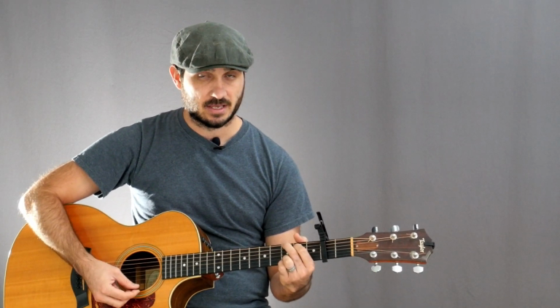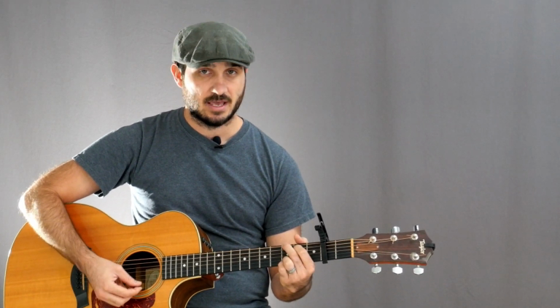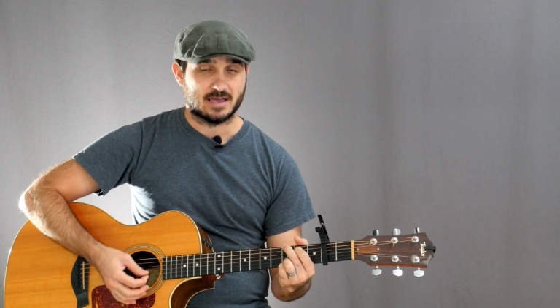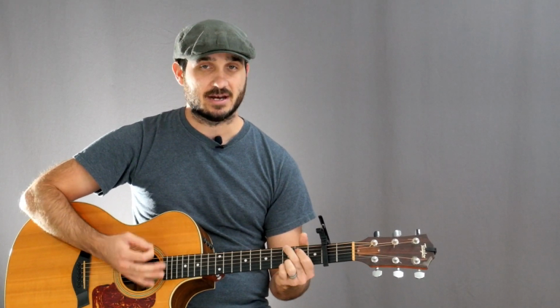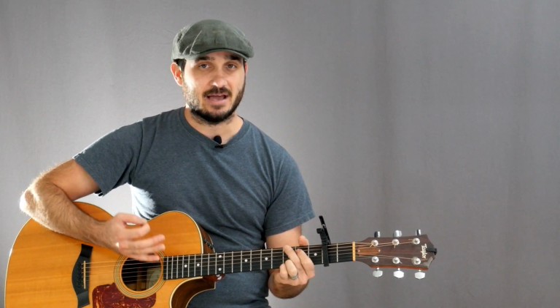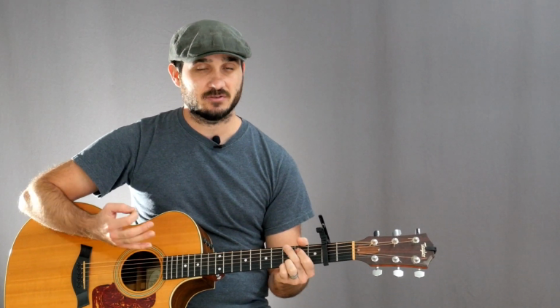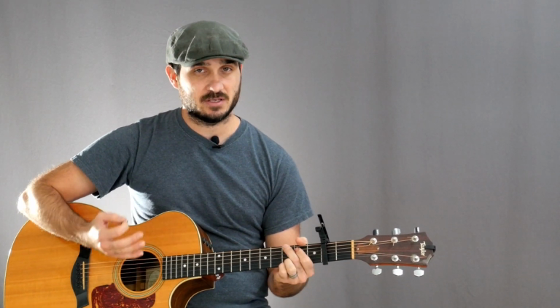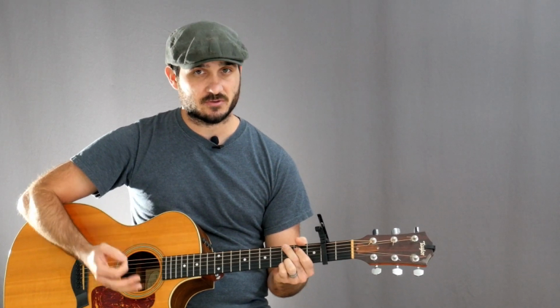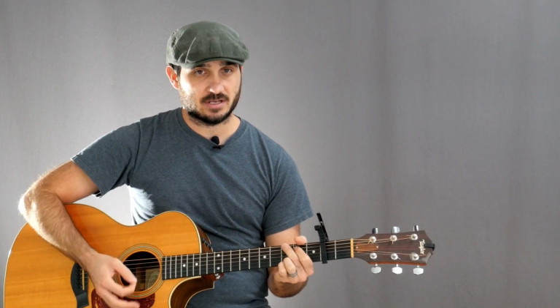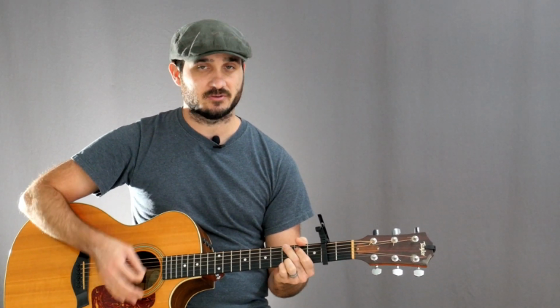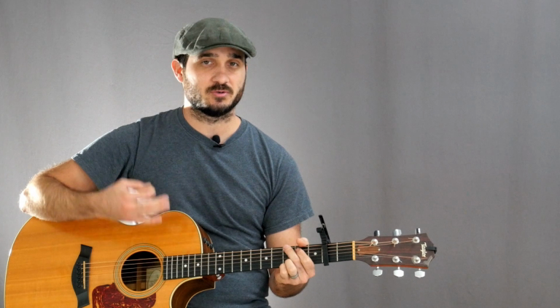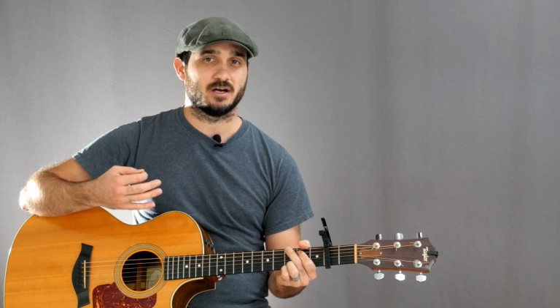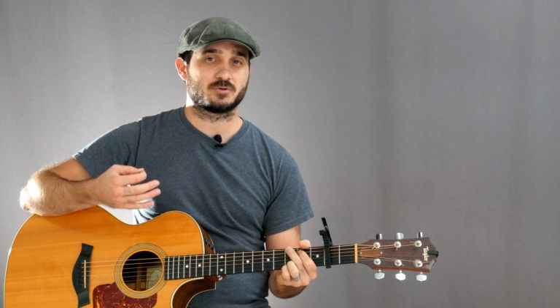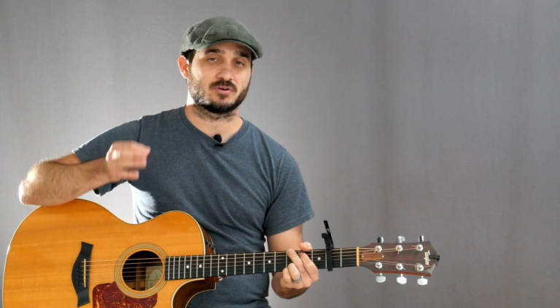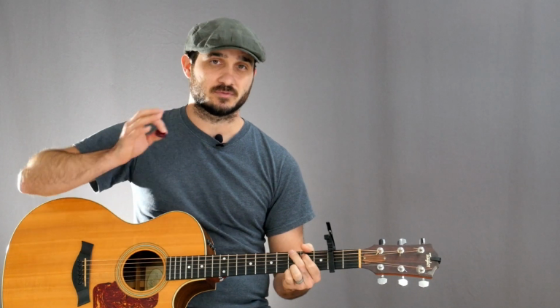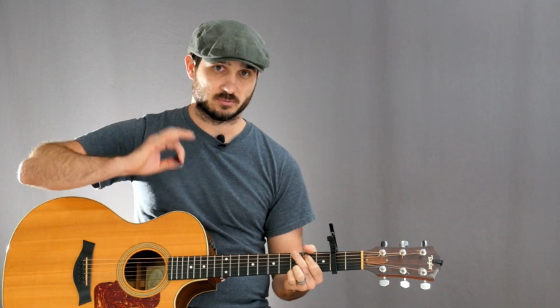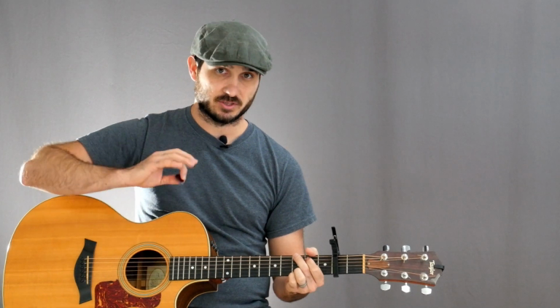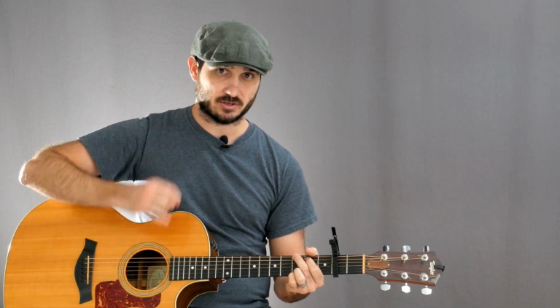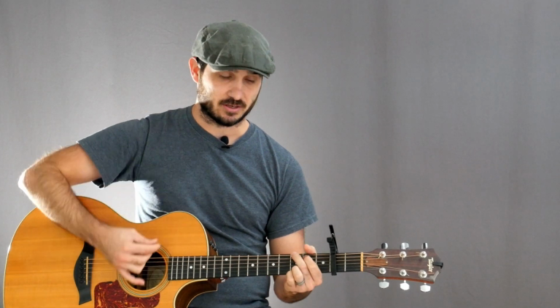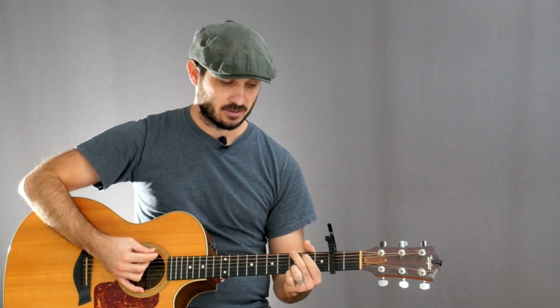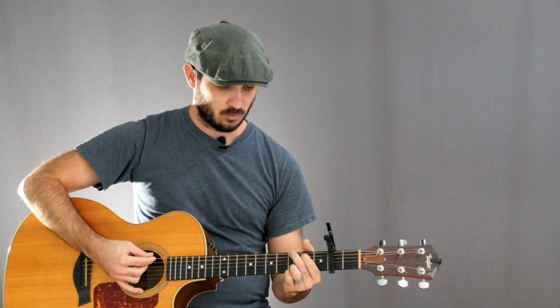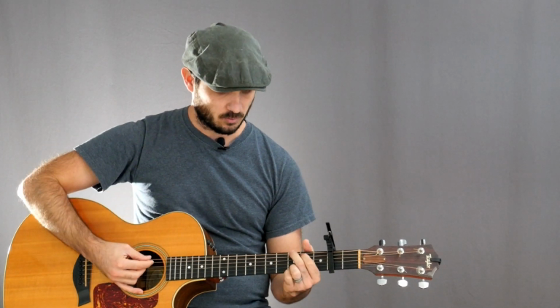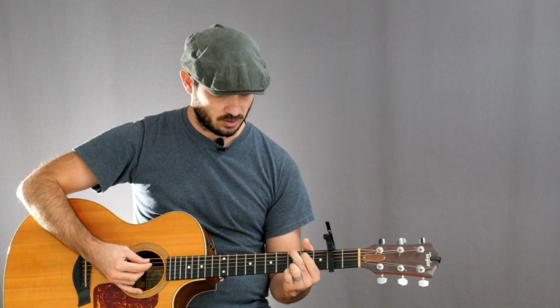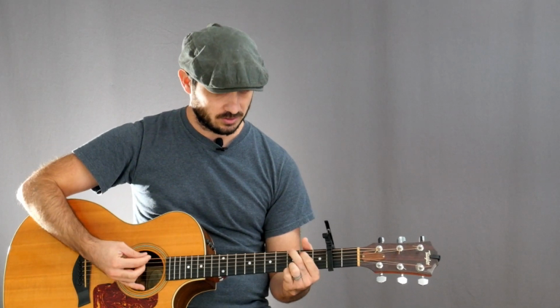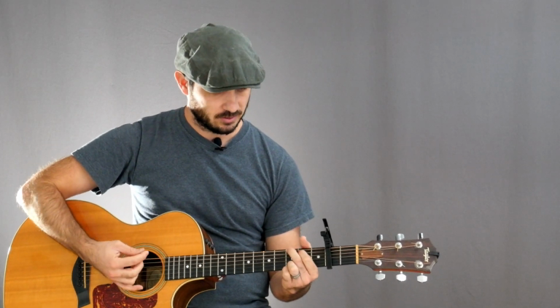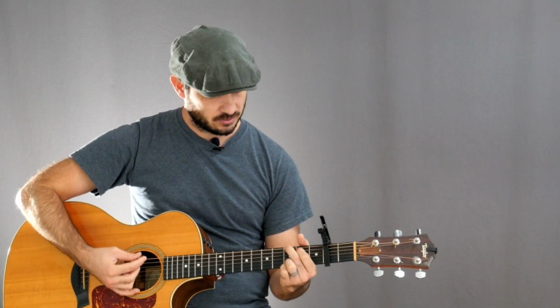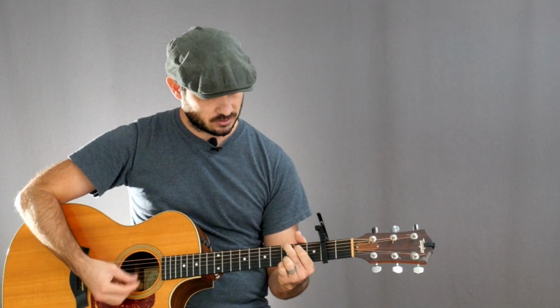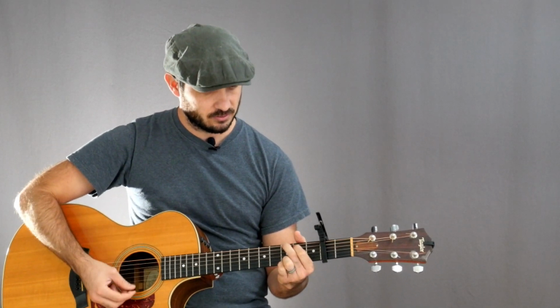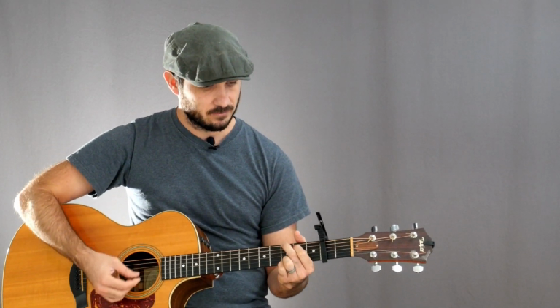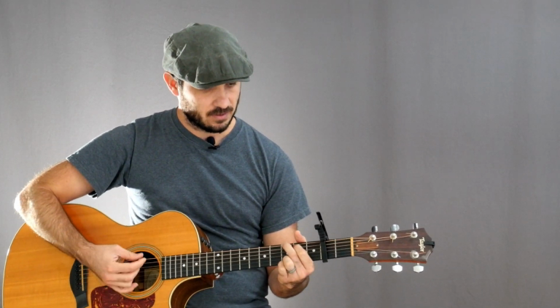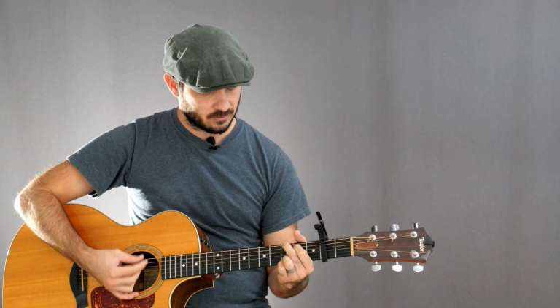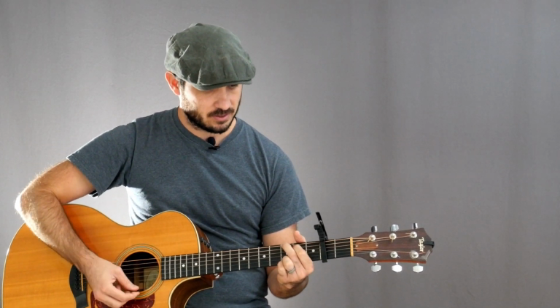And then after beat three, I'll do an up strum to restart — one, two, three, like that.